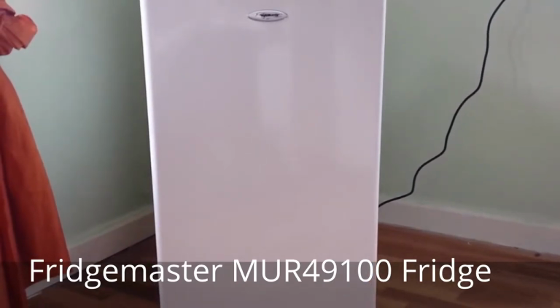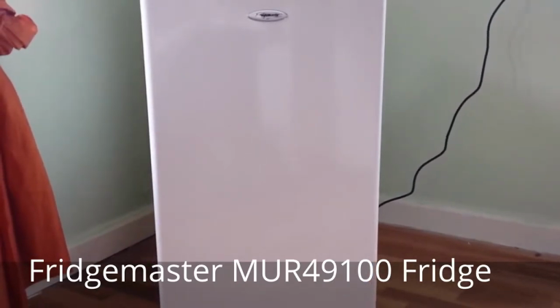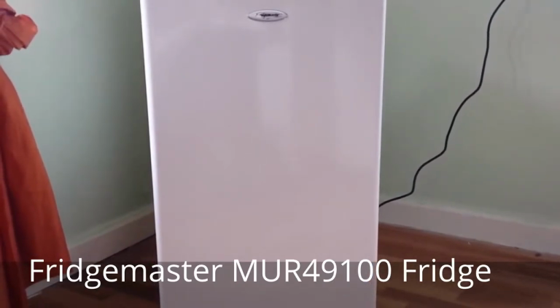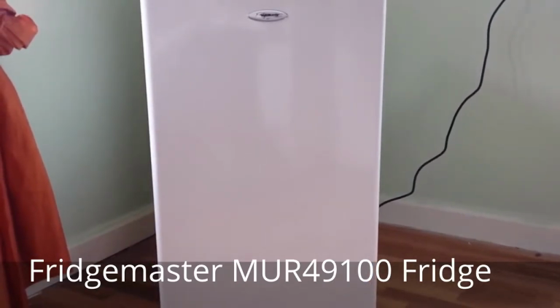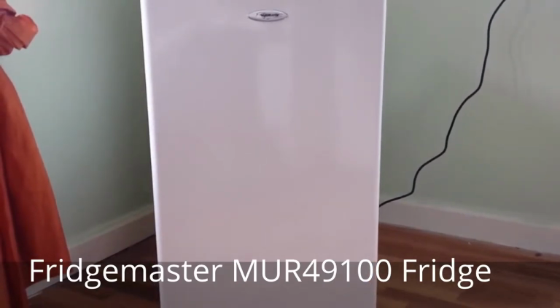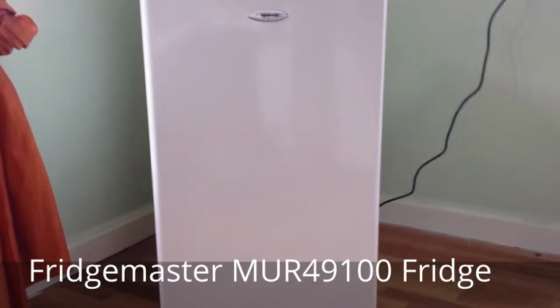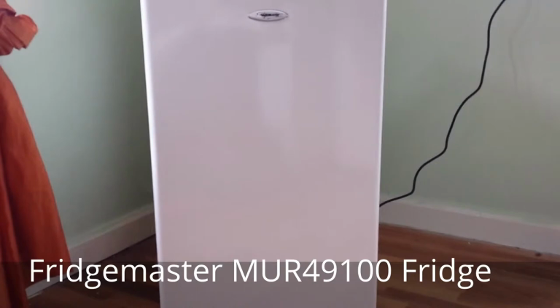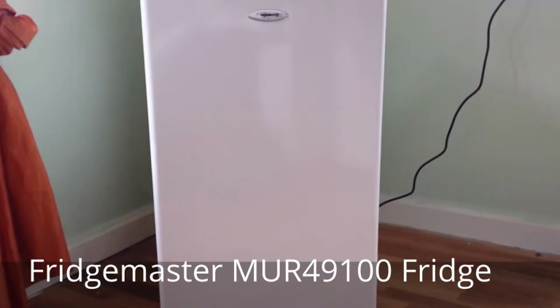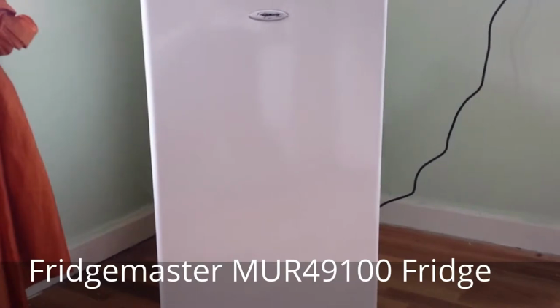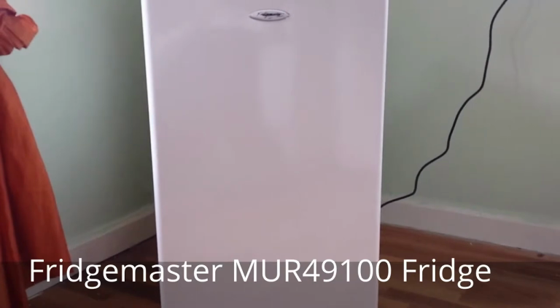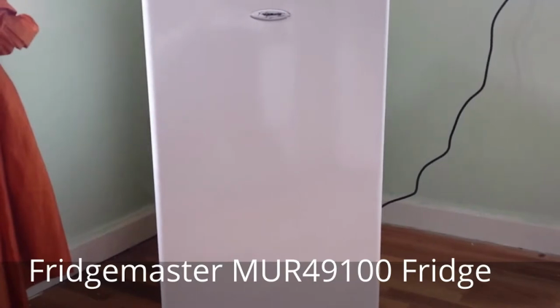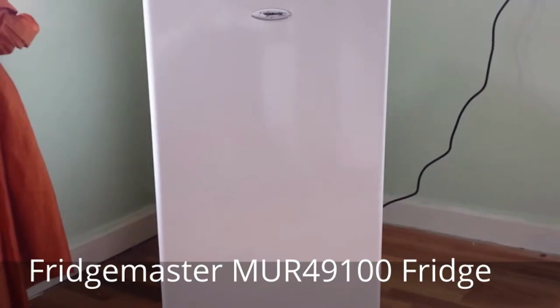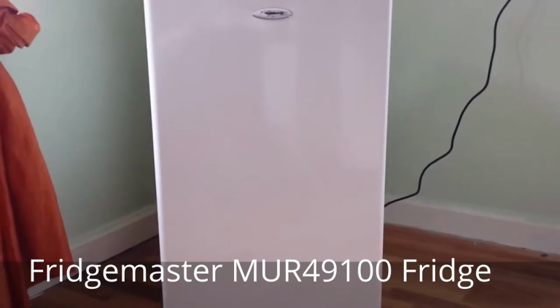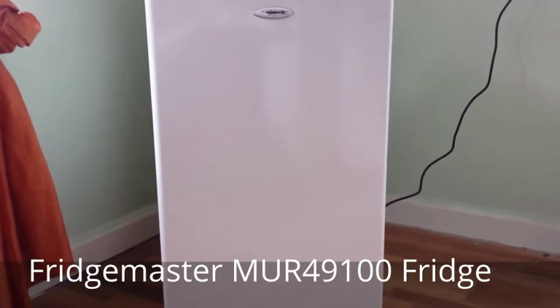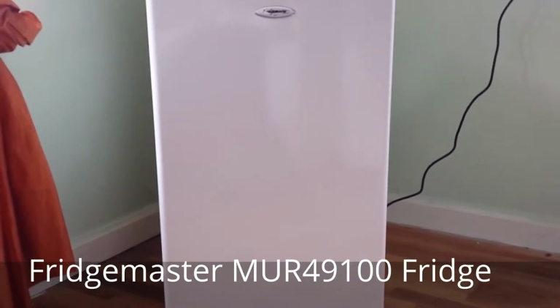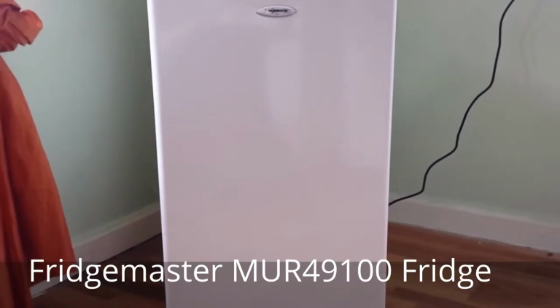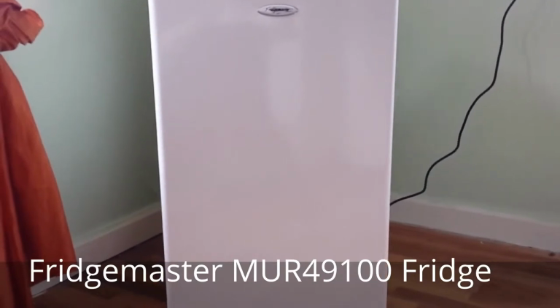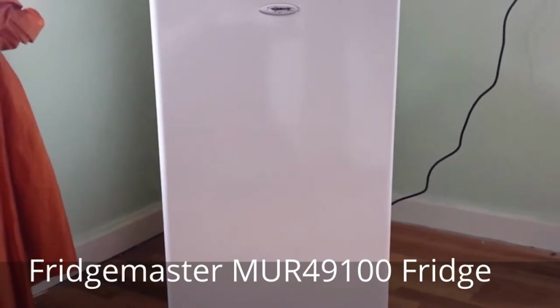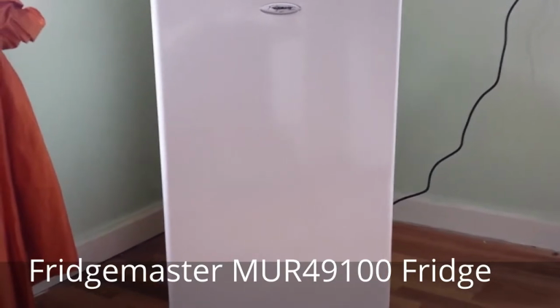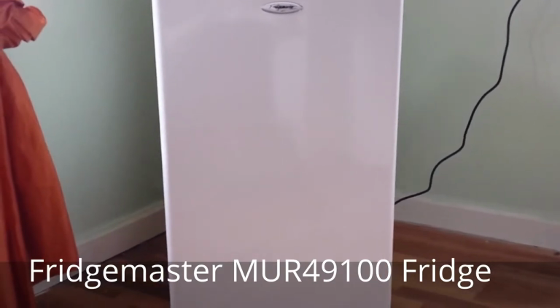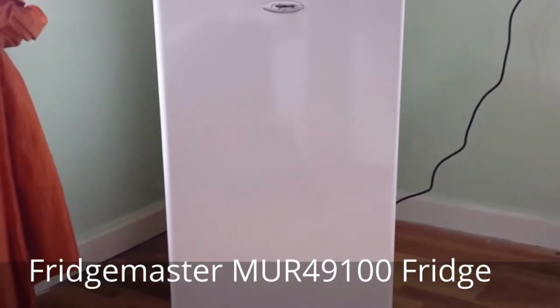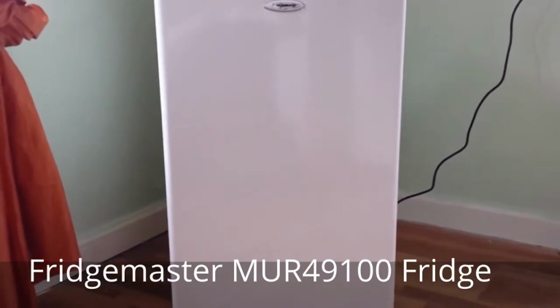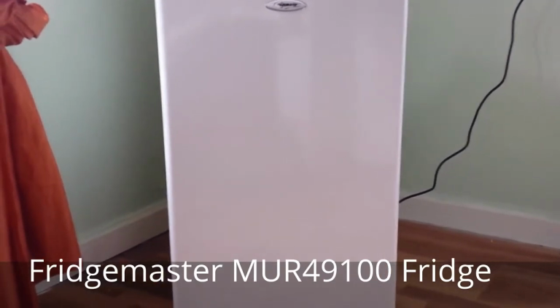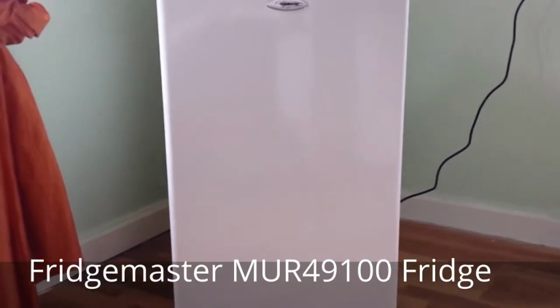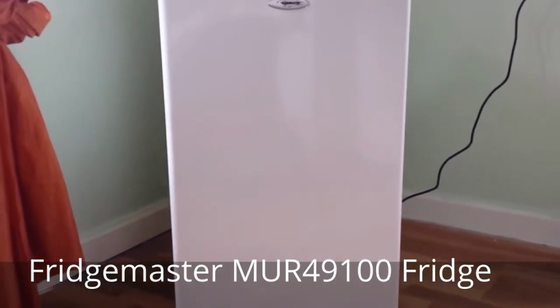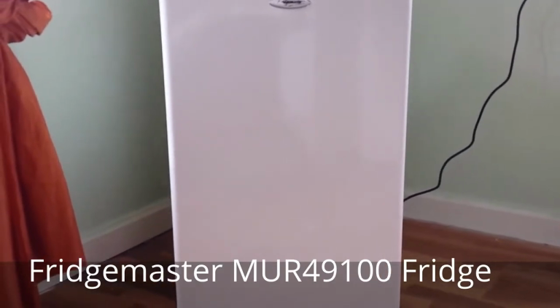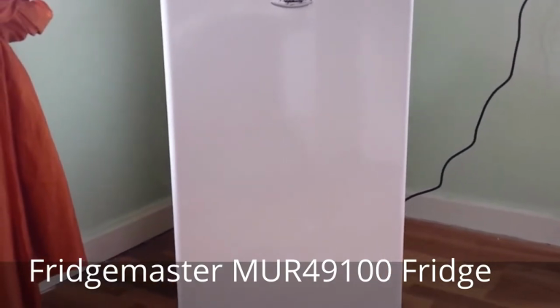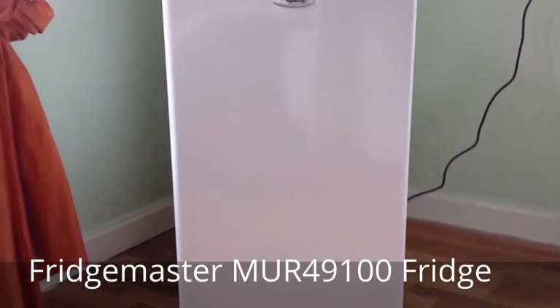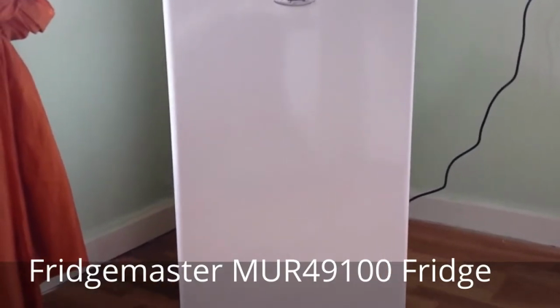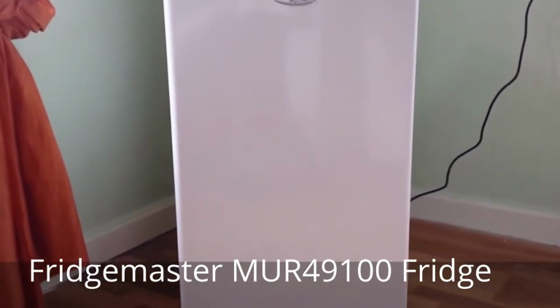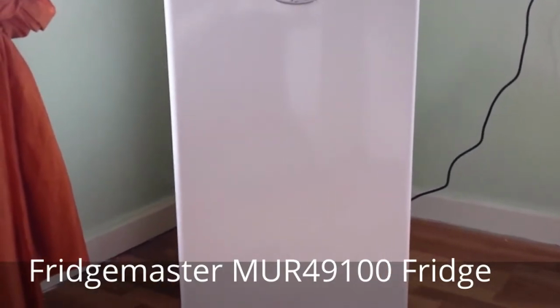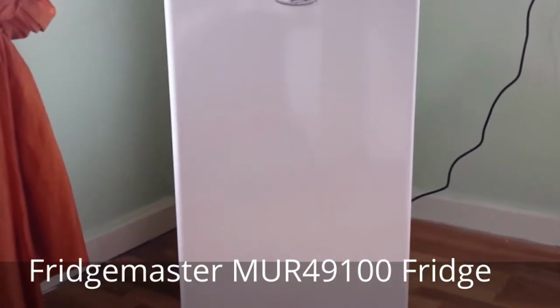We've actually placed this outside of our small kitchen to enable you to get a good and much better look at it.